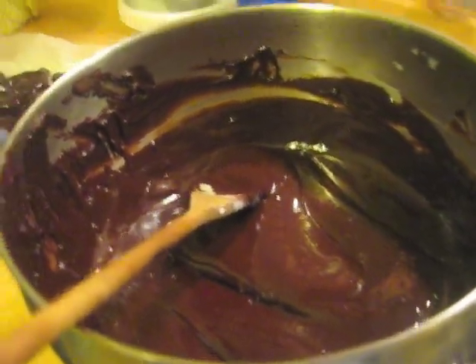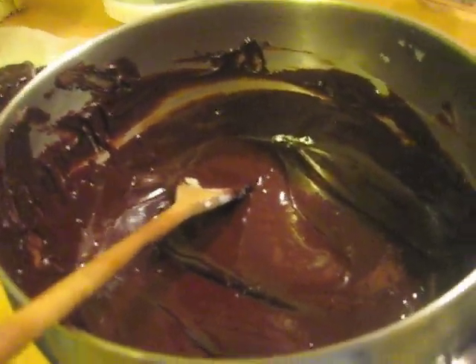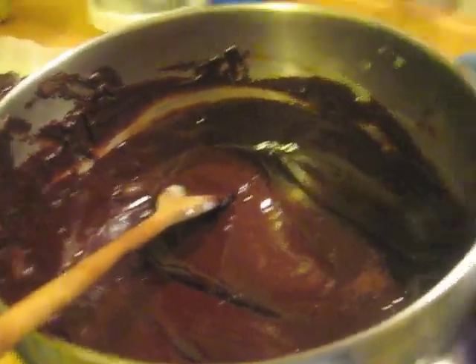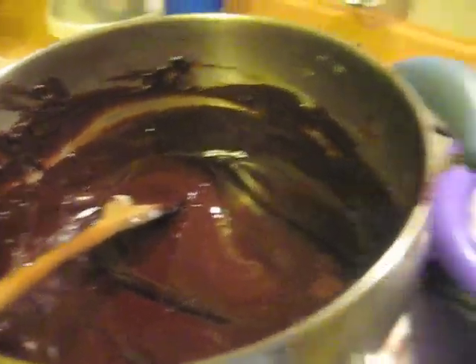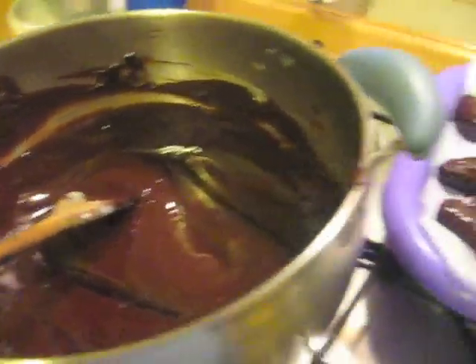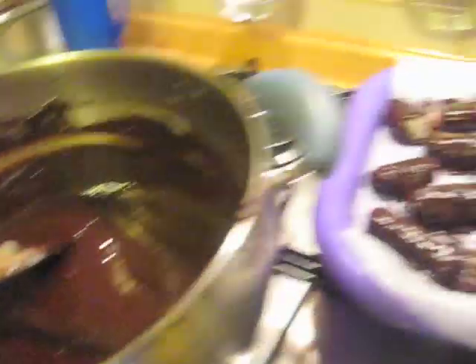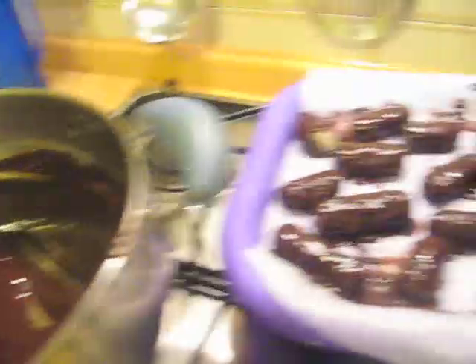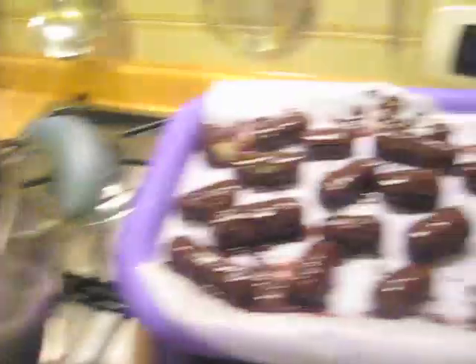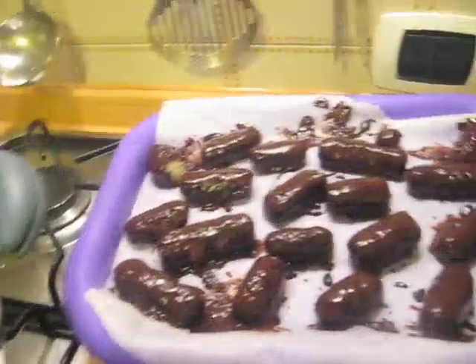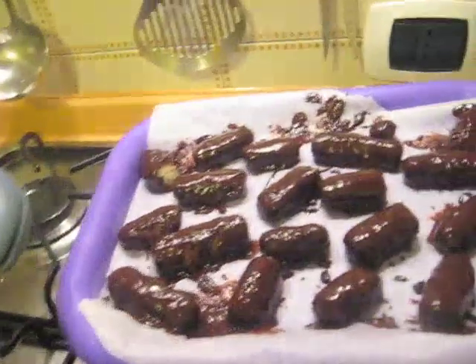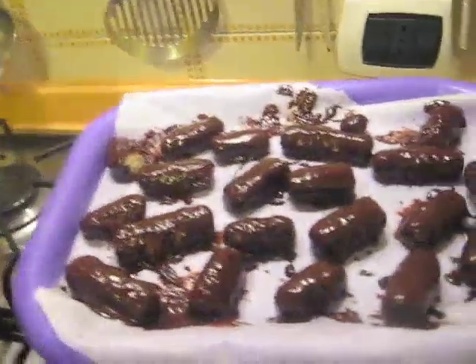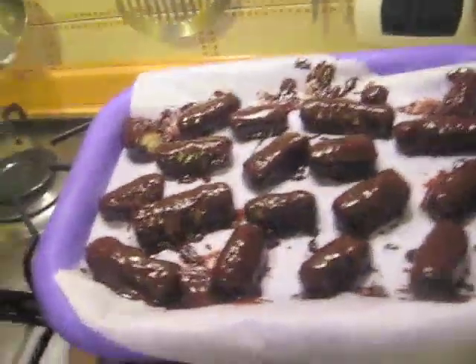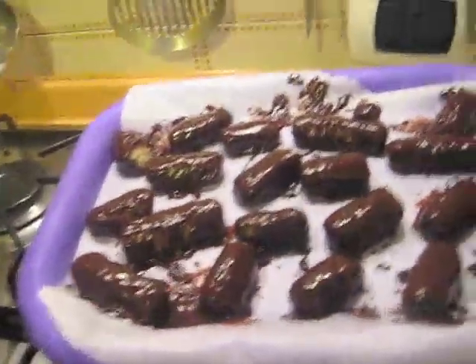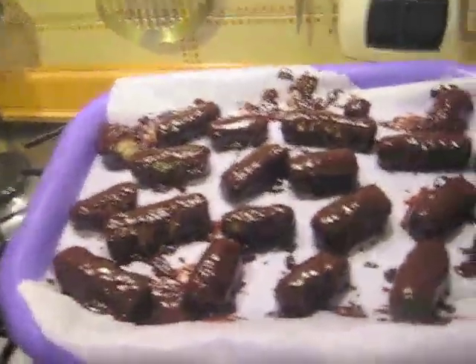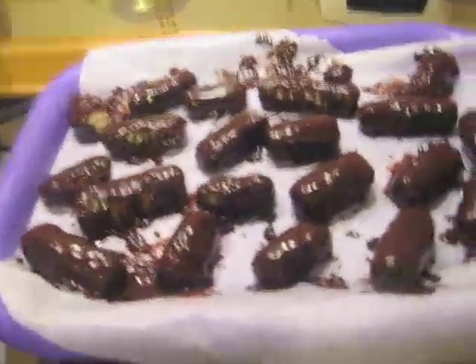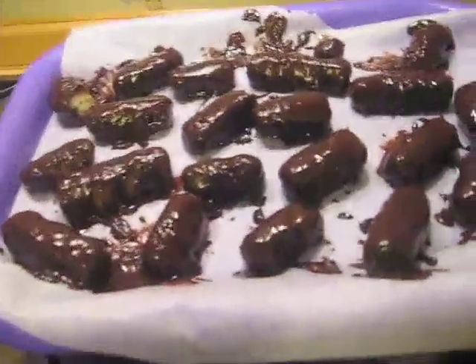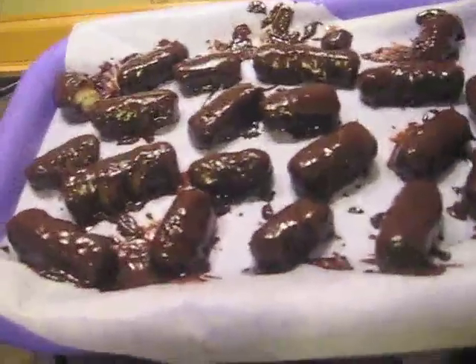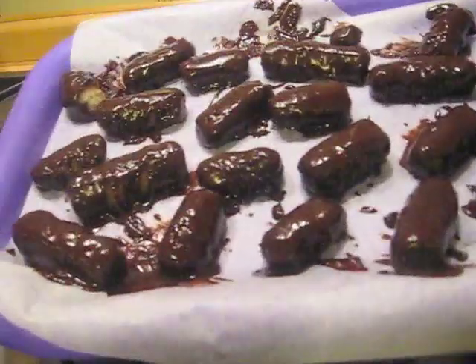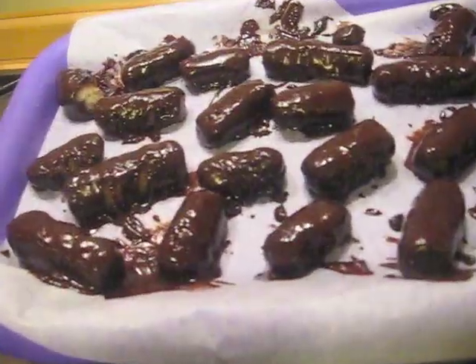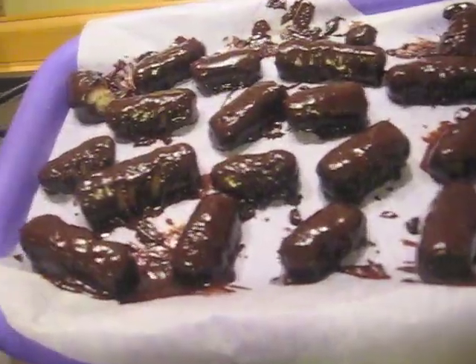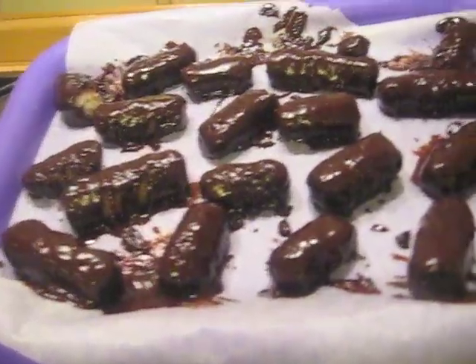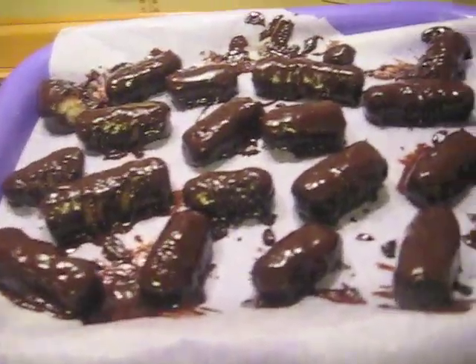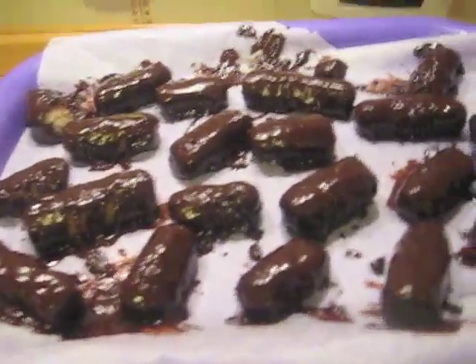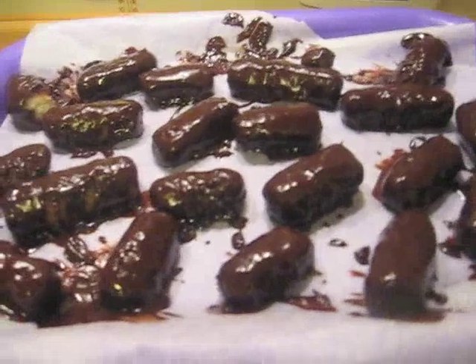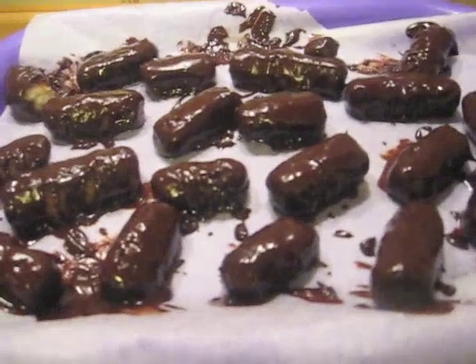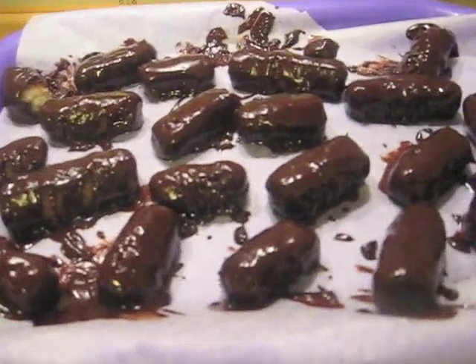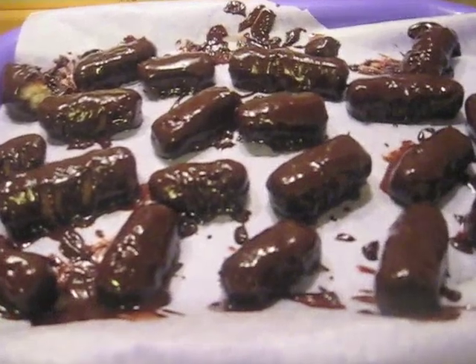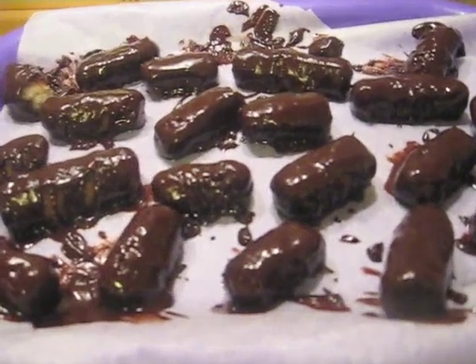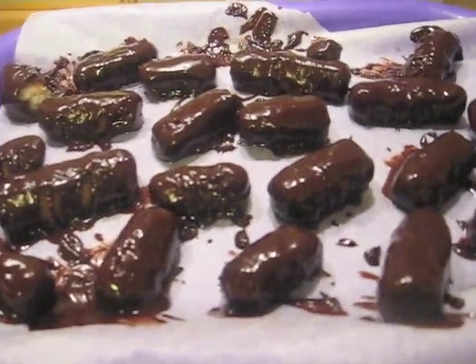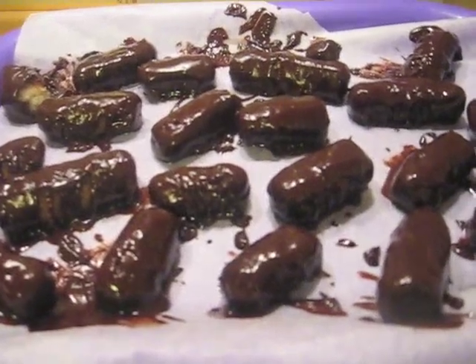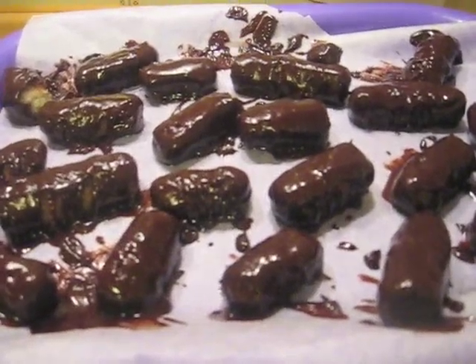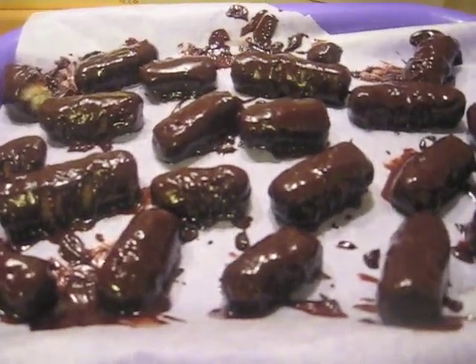Spero che la mia ricetta vi sia piaciuta. Vi mando un grosso bacione e alla prossima videoricetta. Ciao!